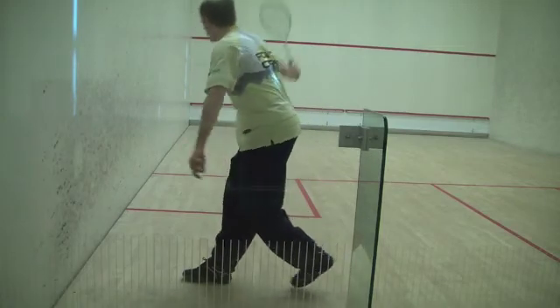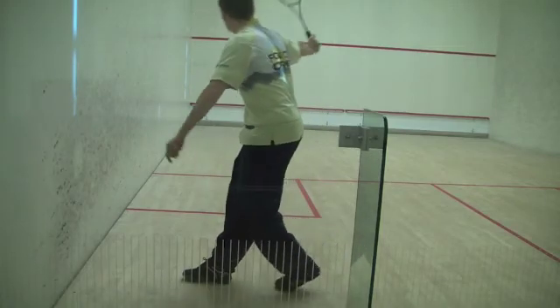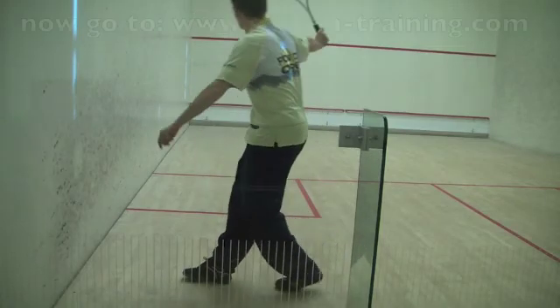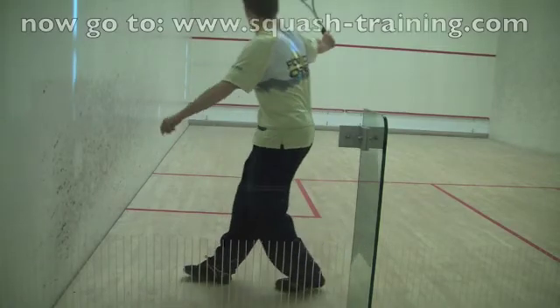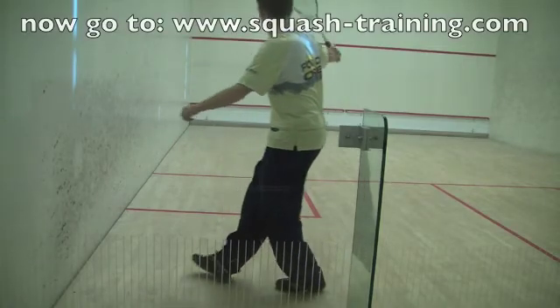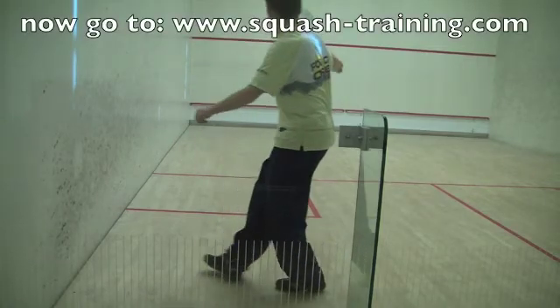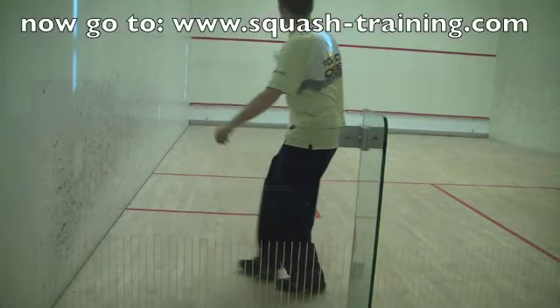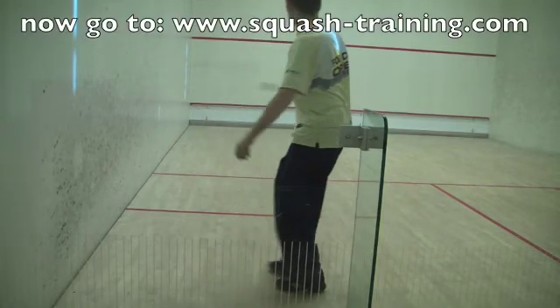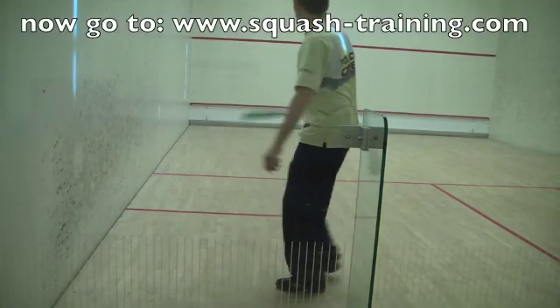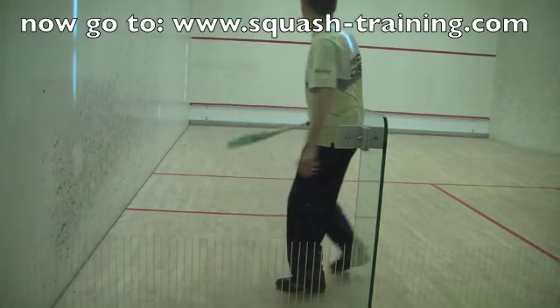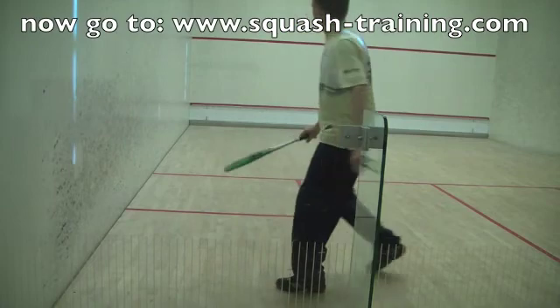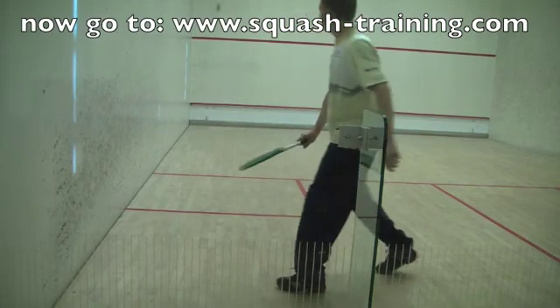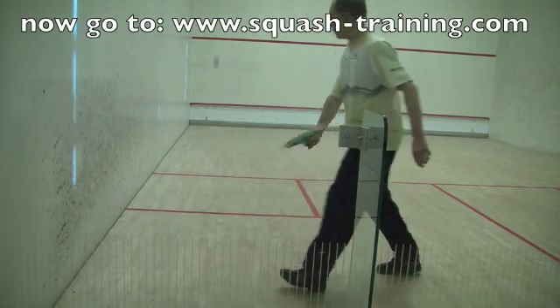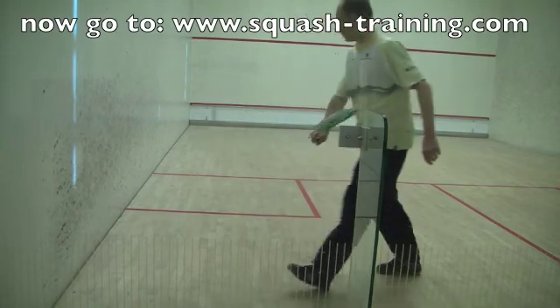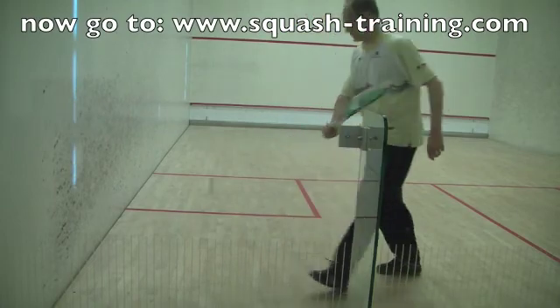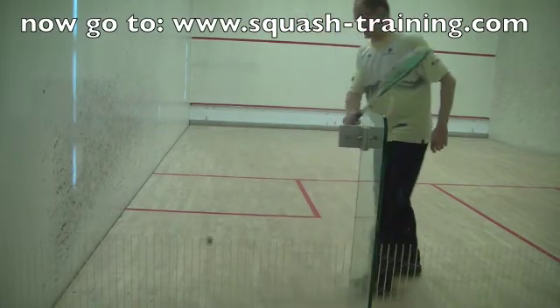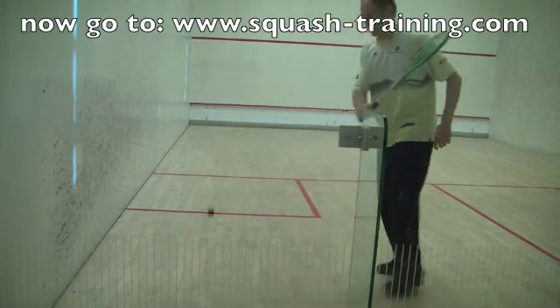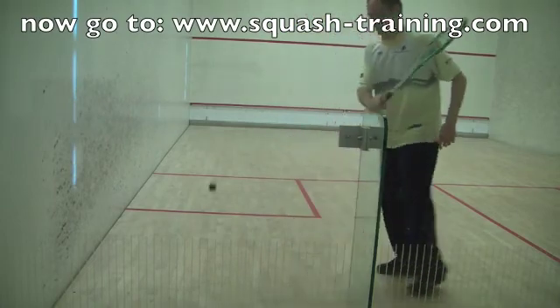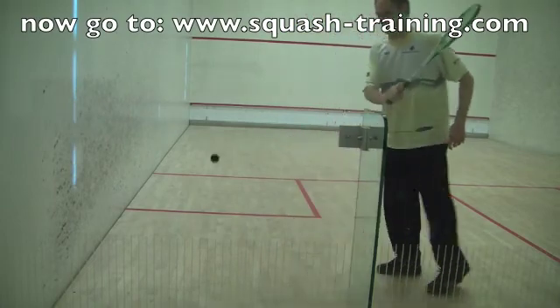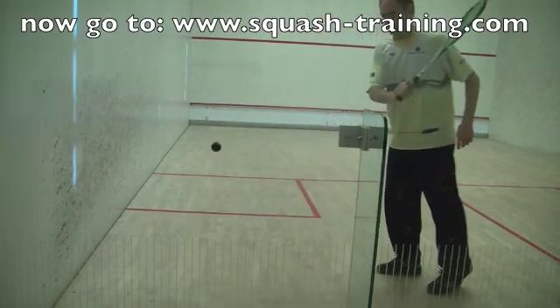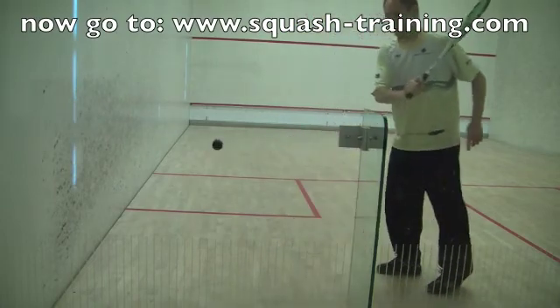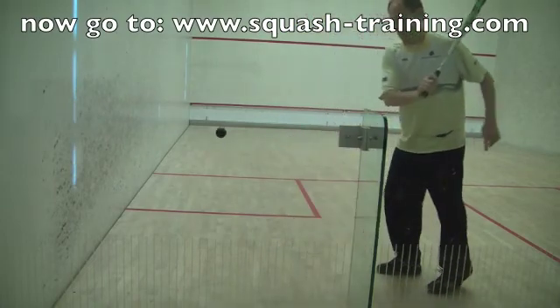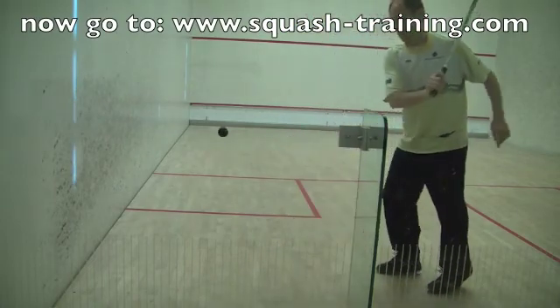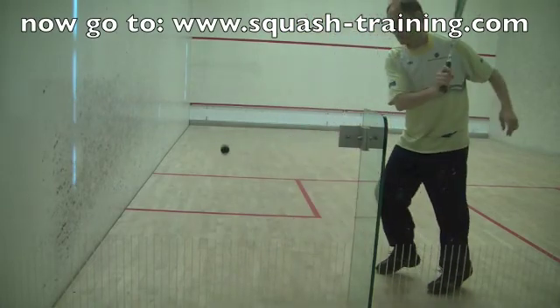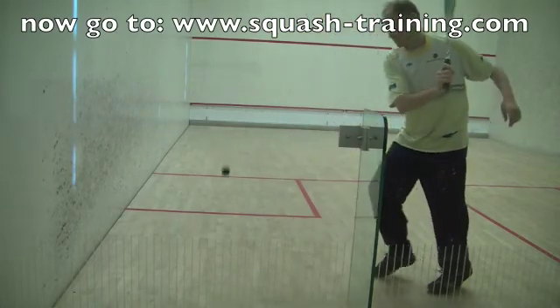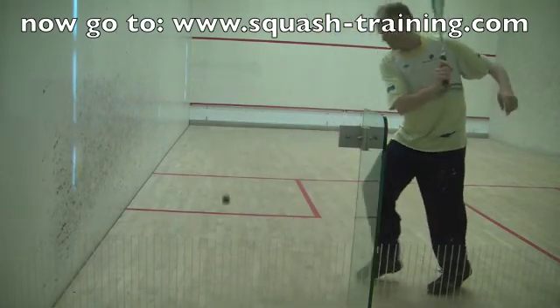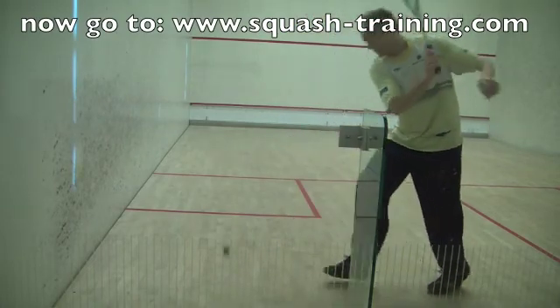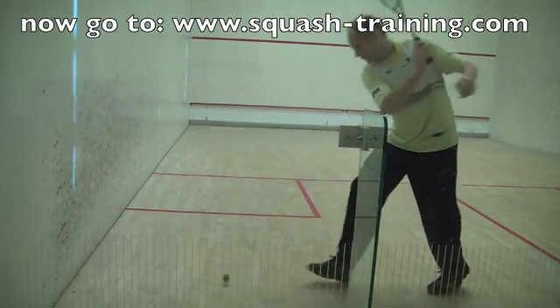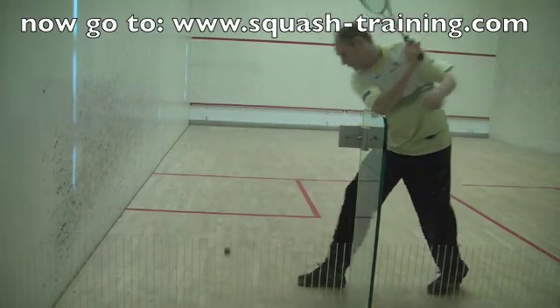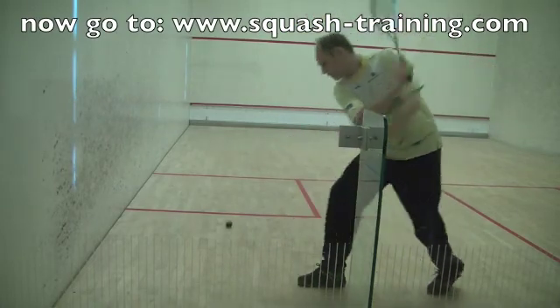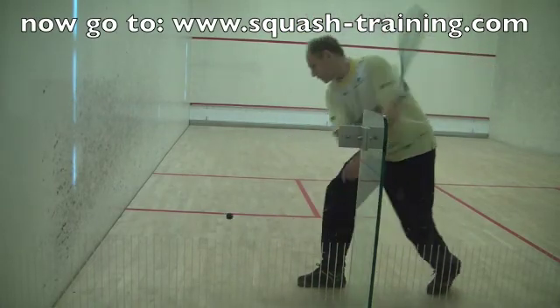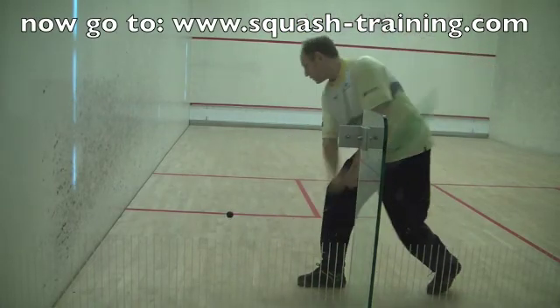Now go to squash-training.com and check out all the other solo drills and a lot more.